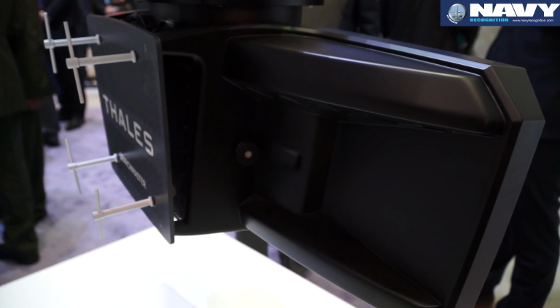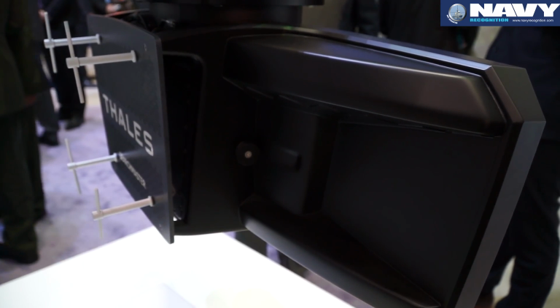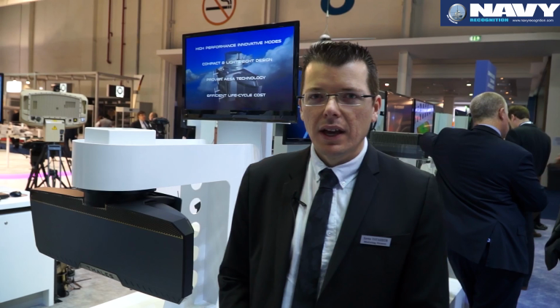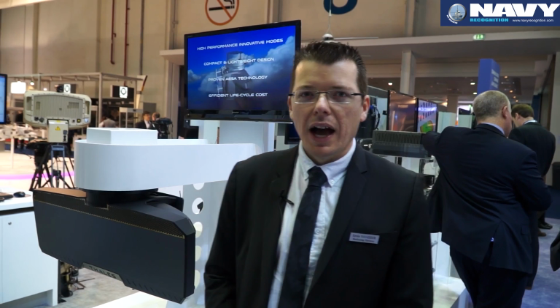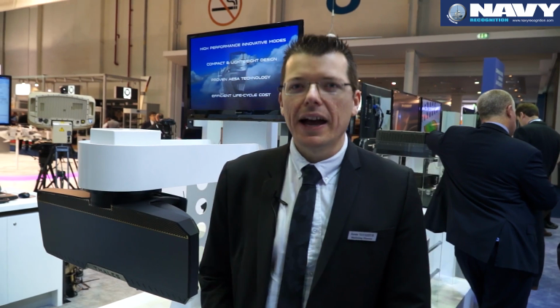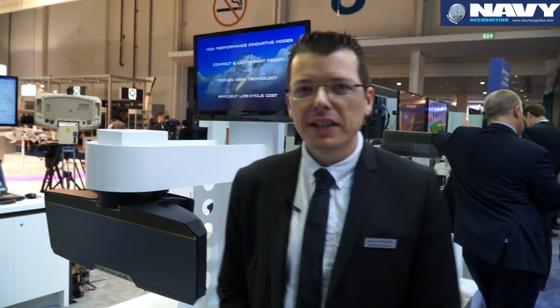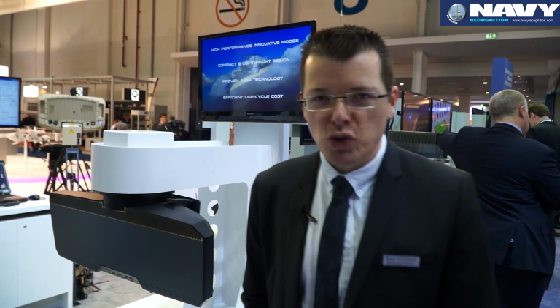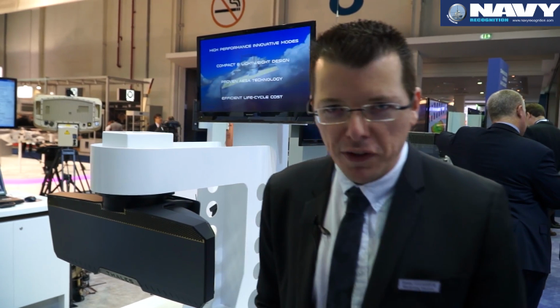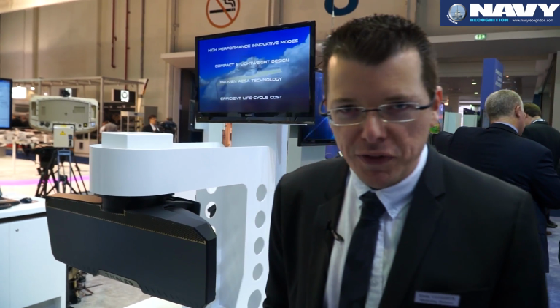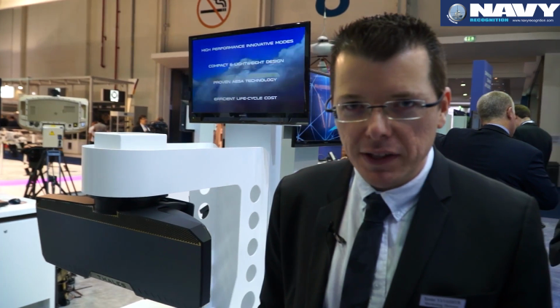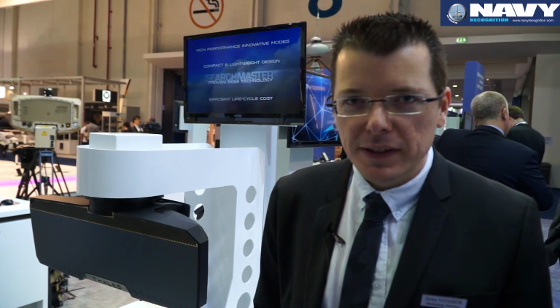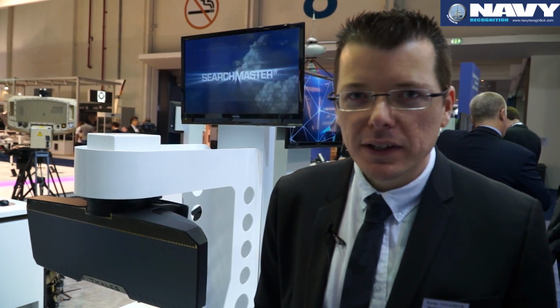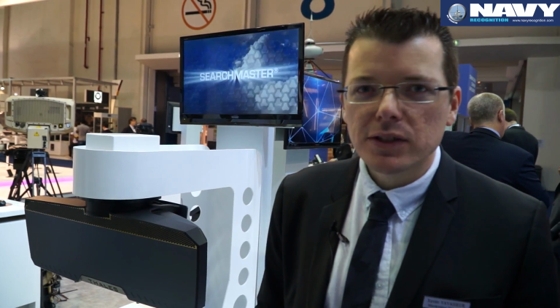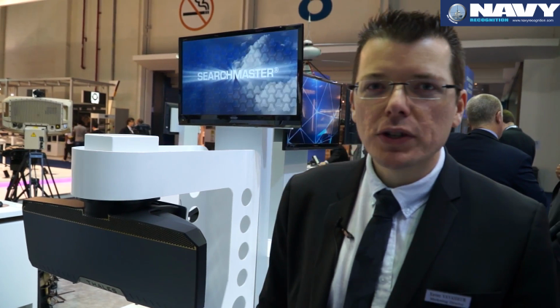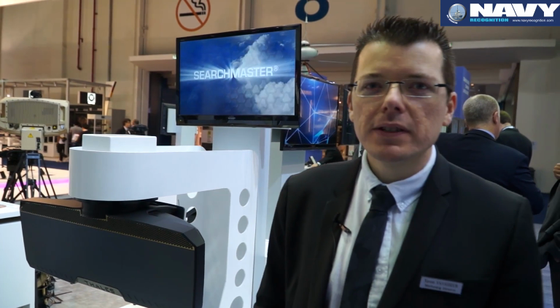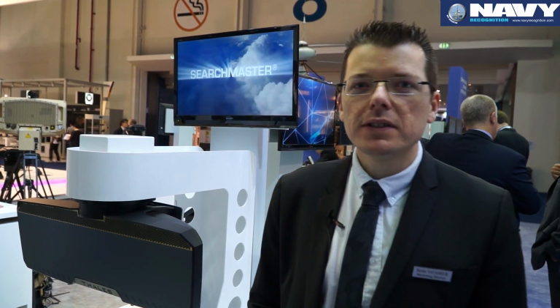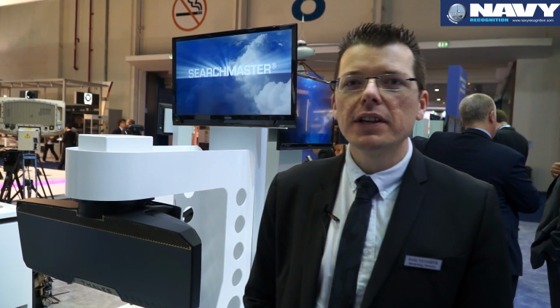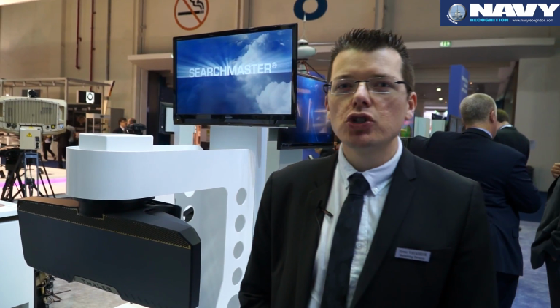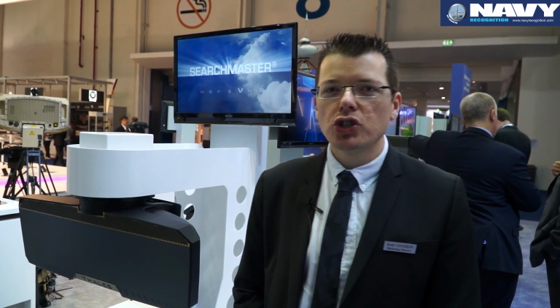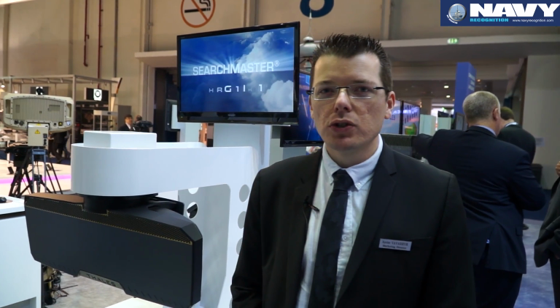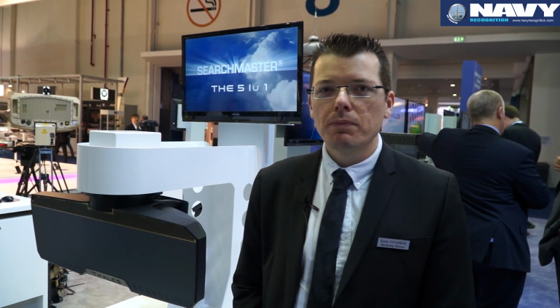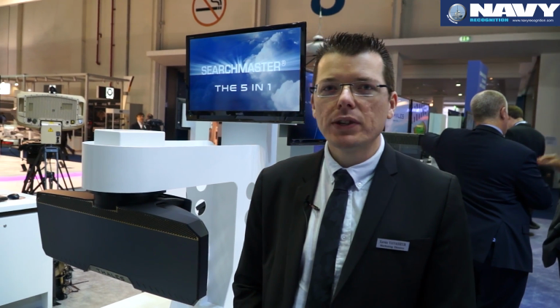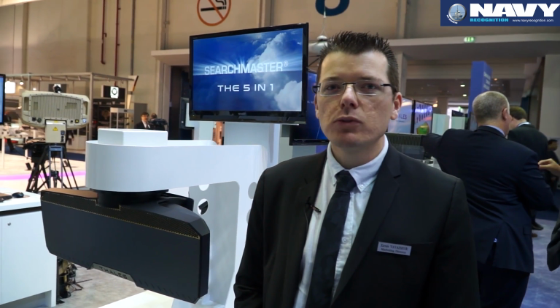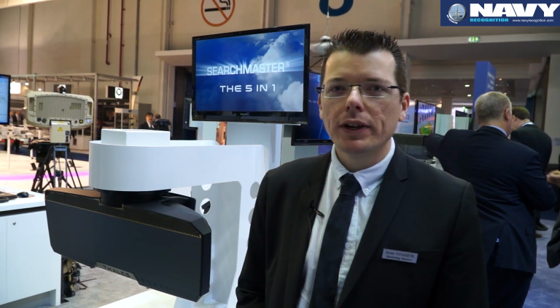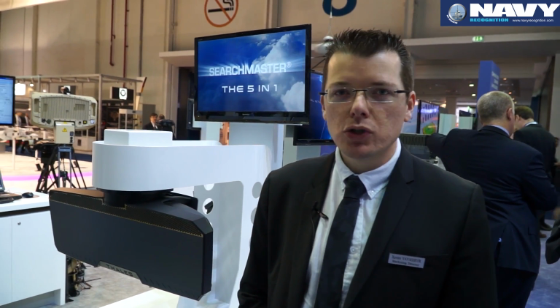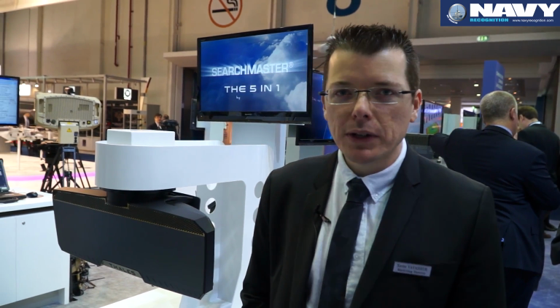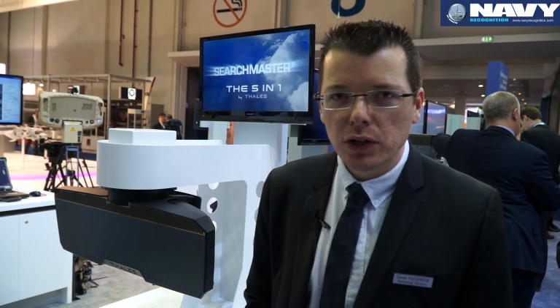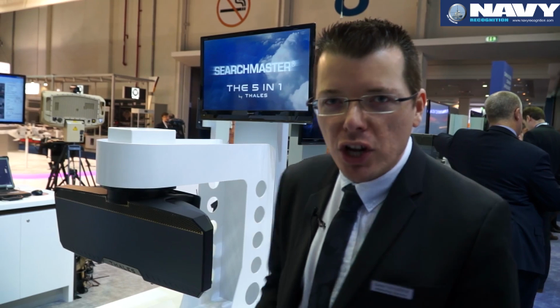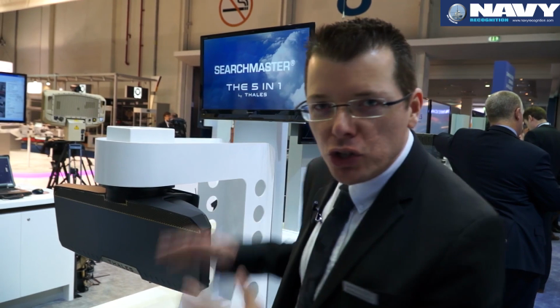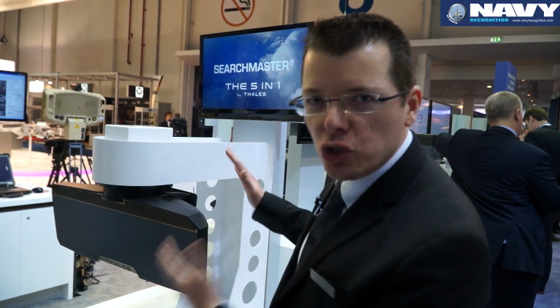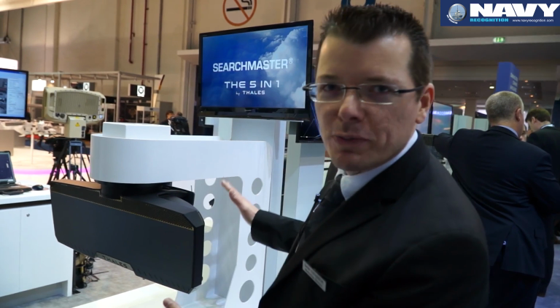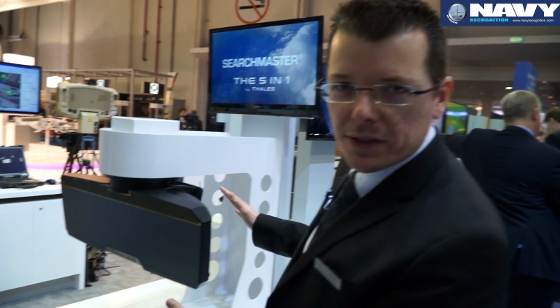At IDEX 2015, Thales is showcasing its next-generation maritime surveillance radar, the Searchmaster.